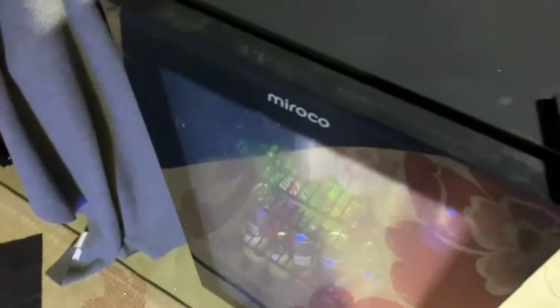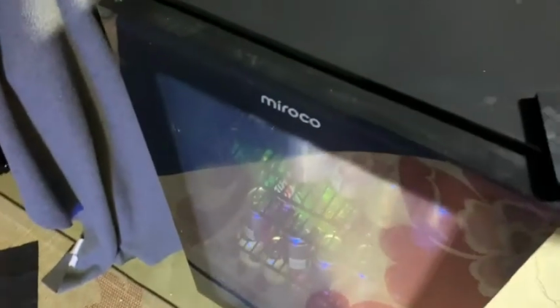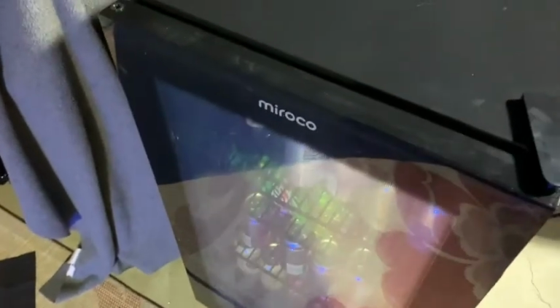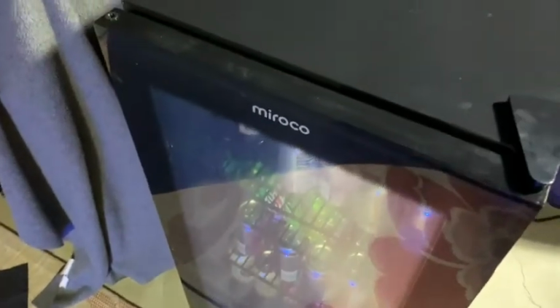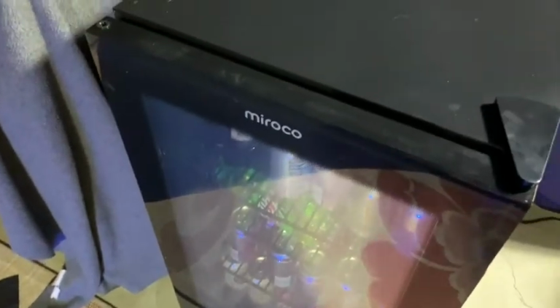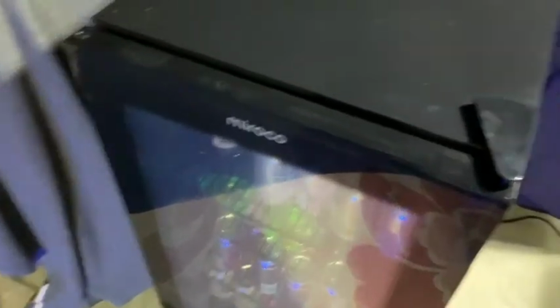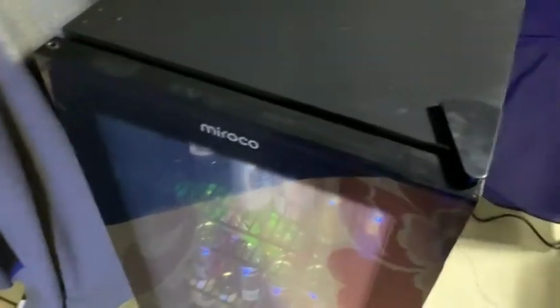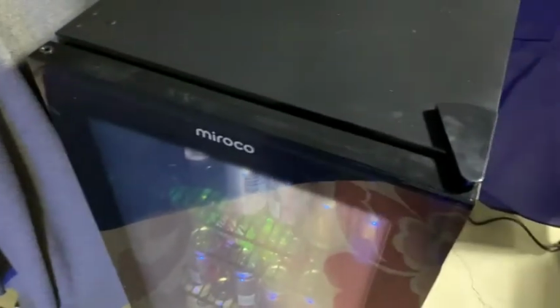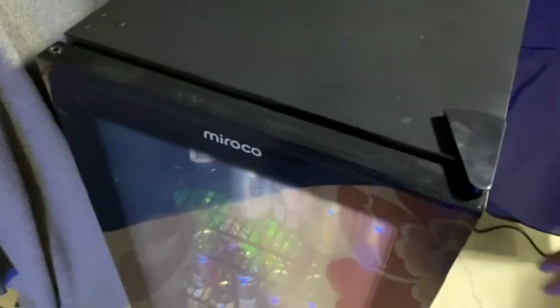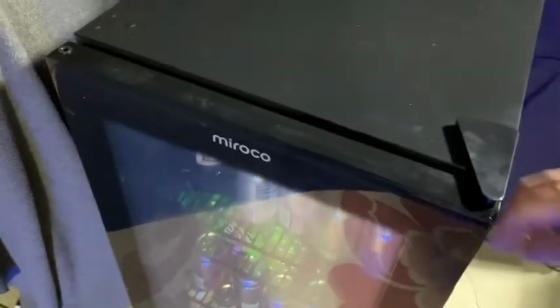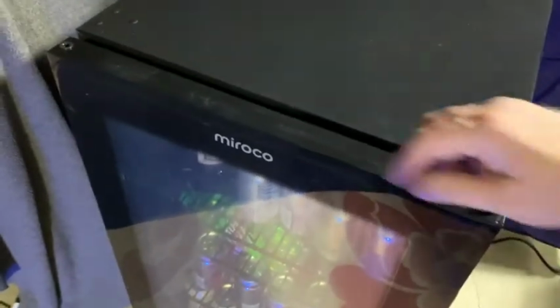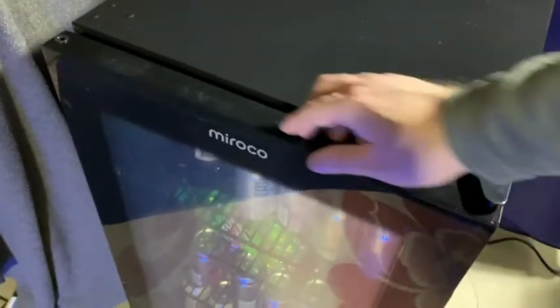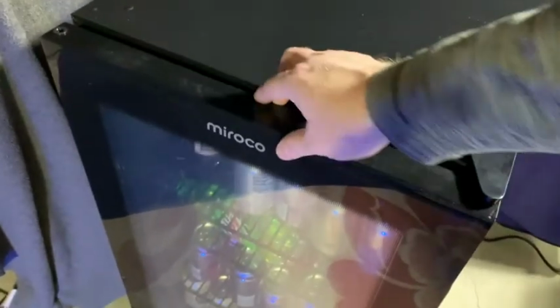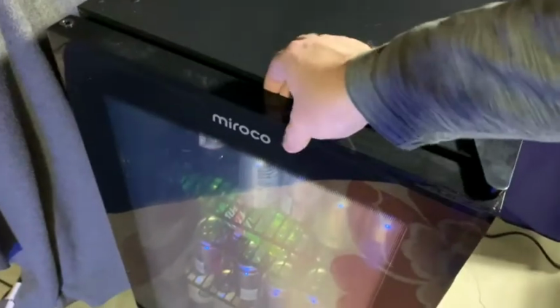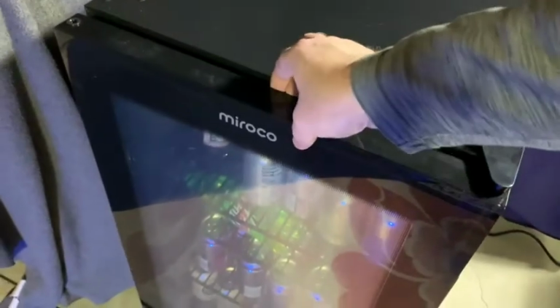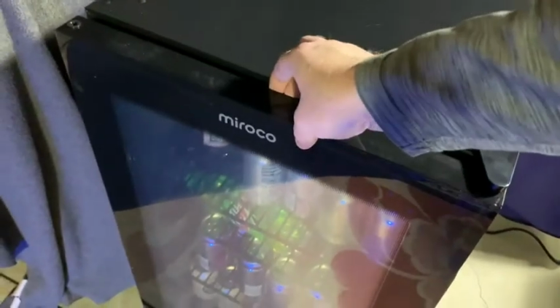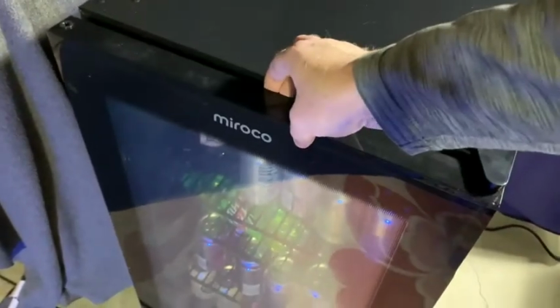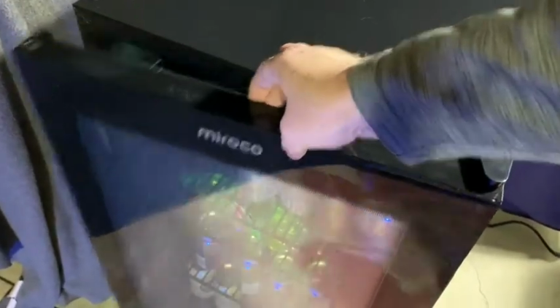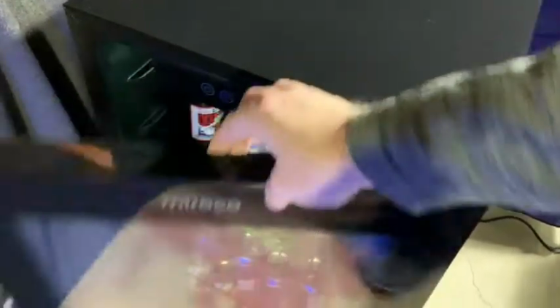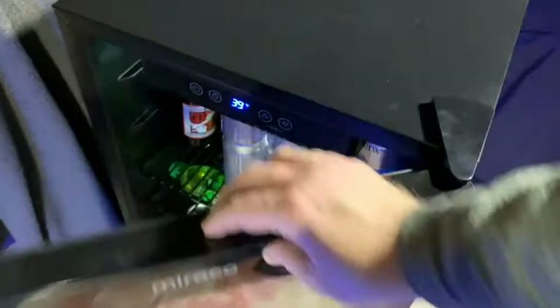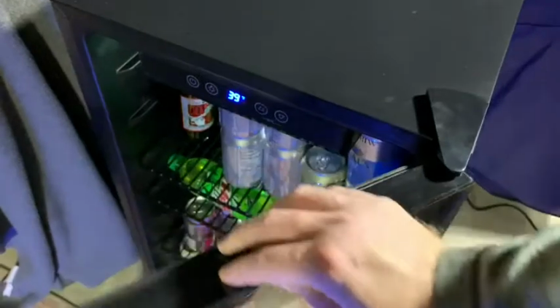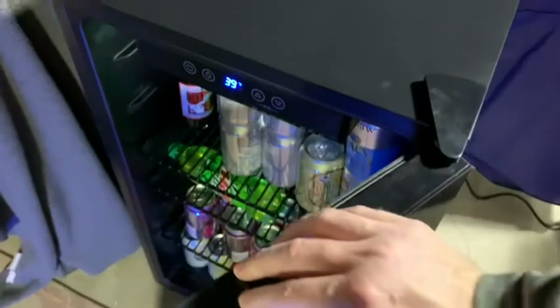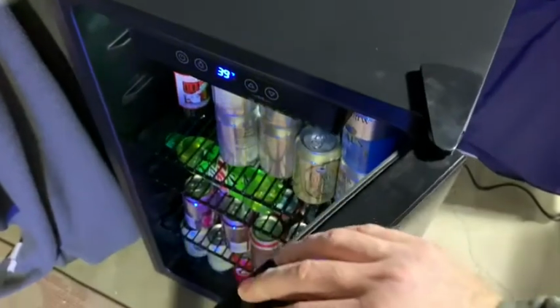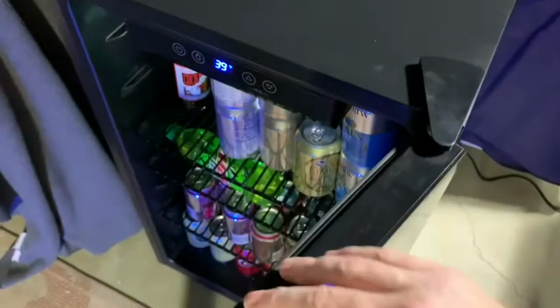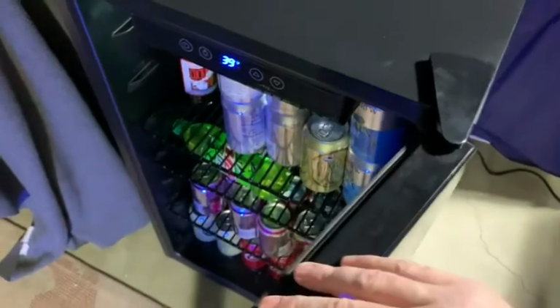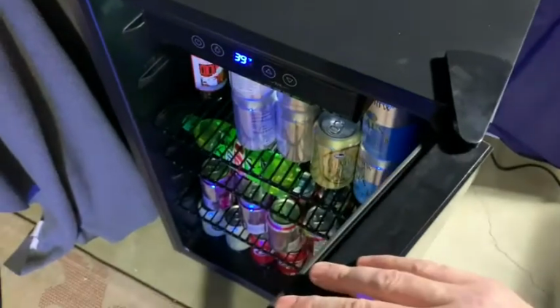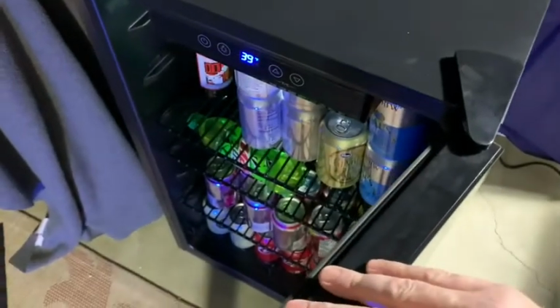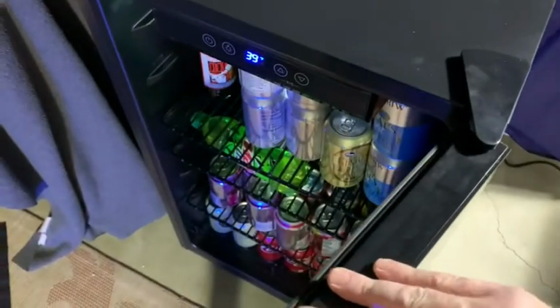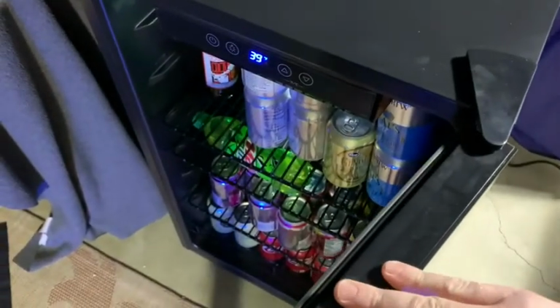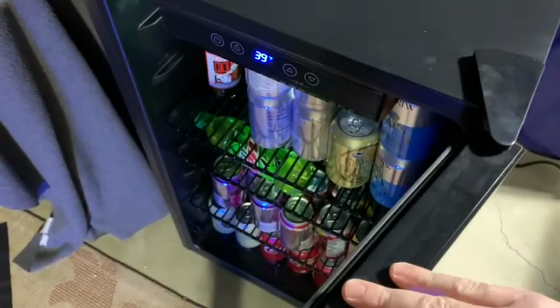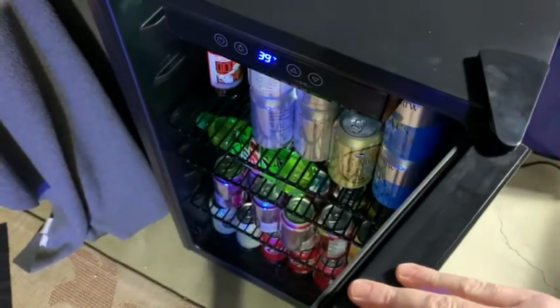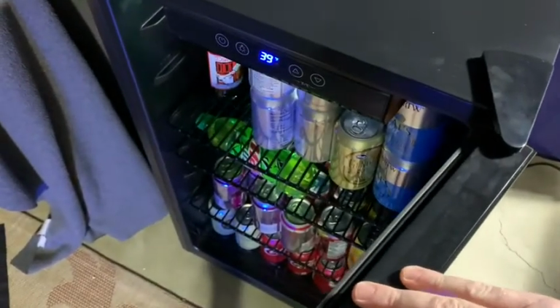It gives me quick access to the power button, the light button, and also the temperature.